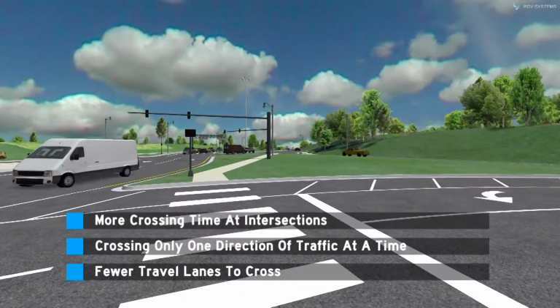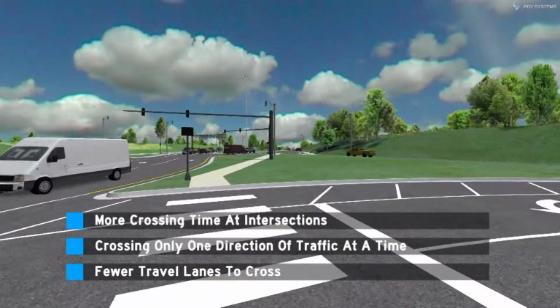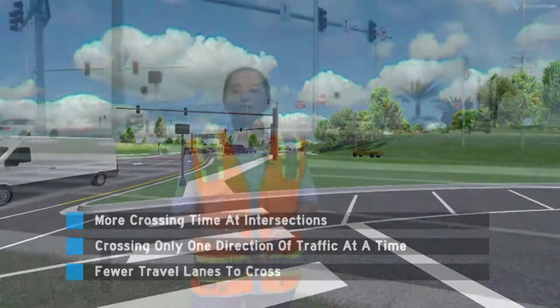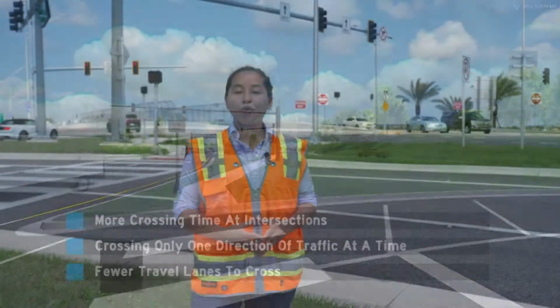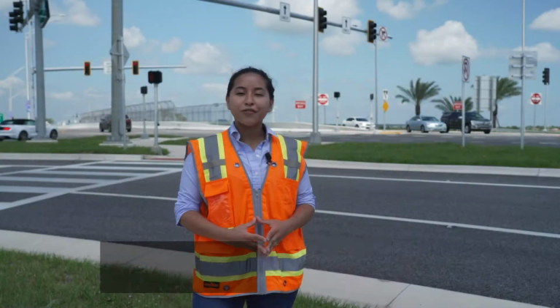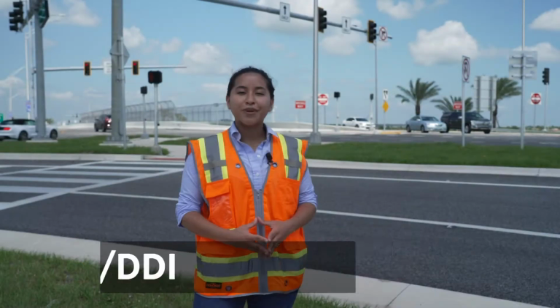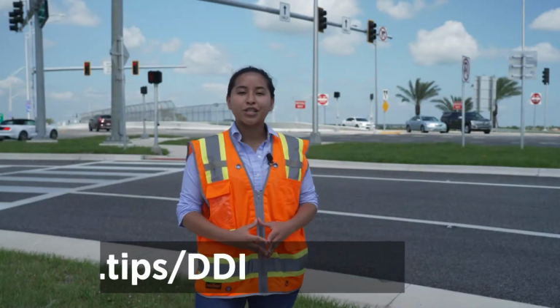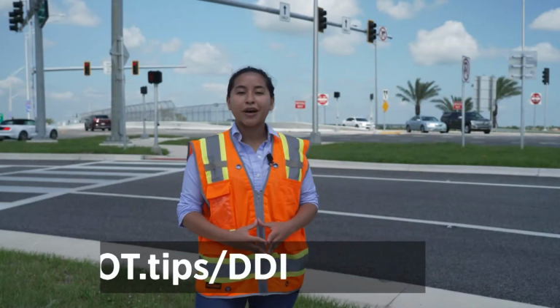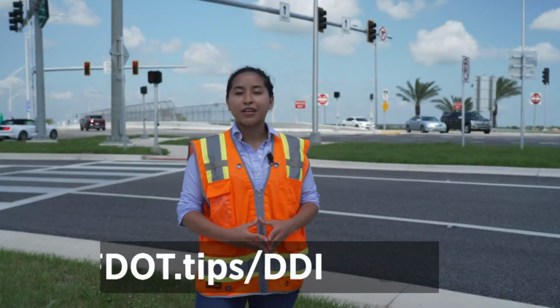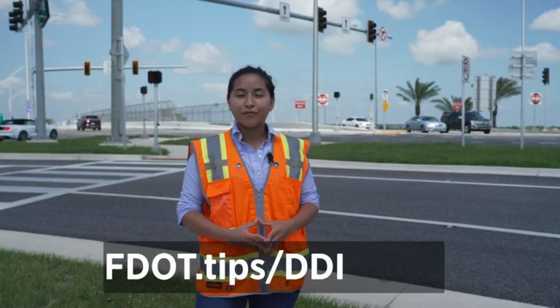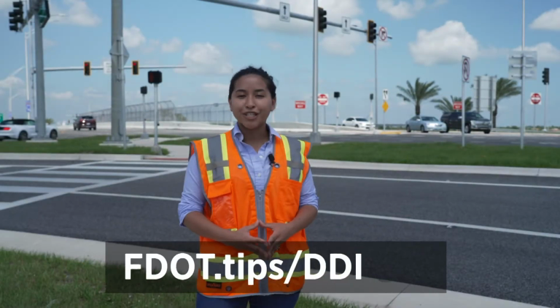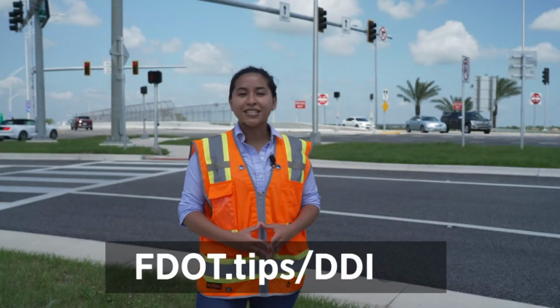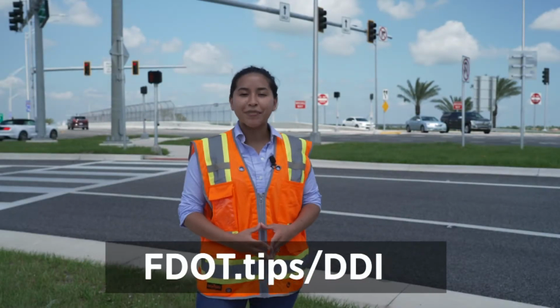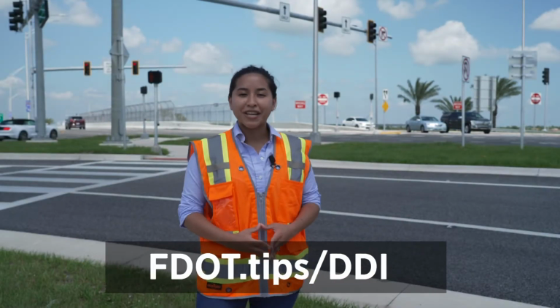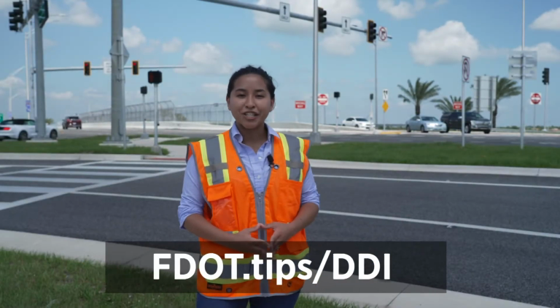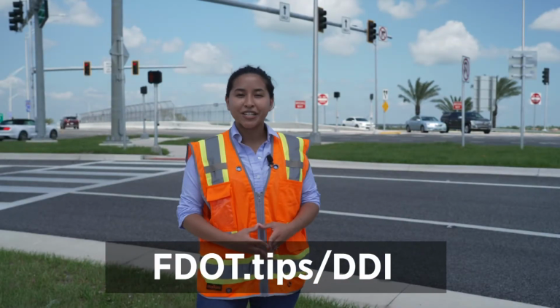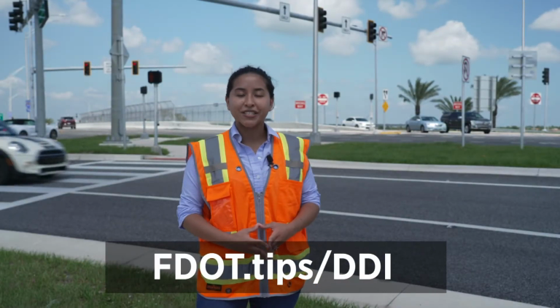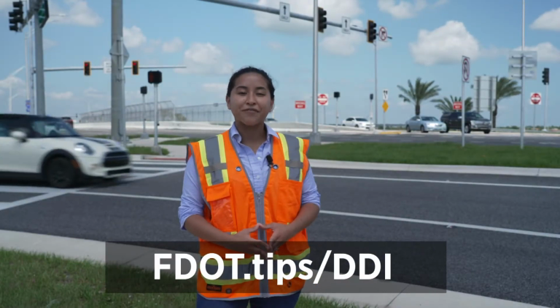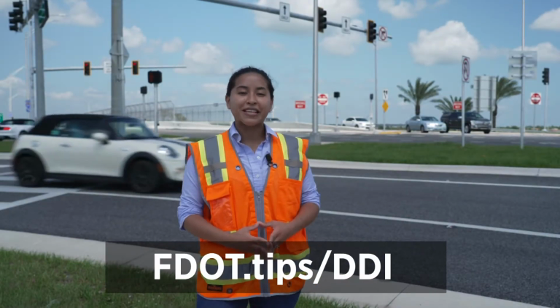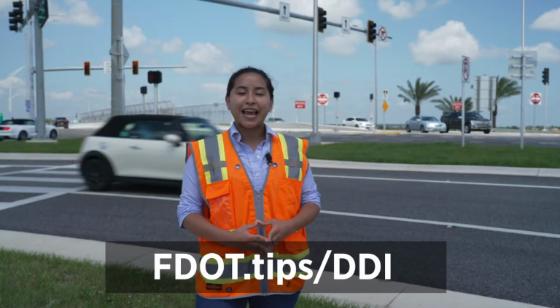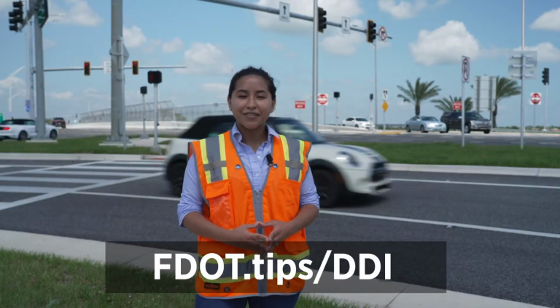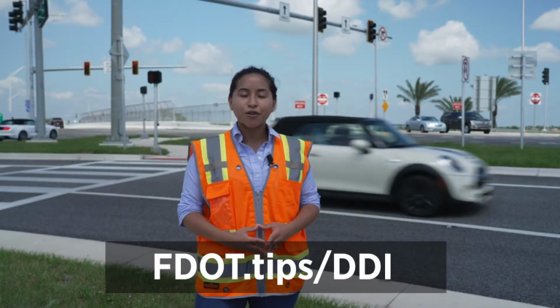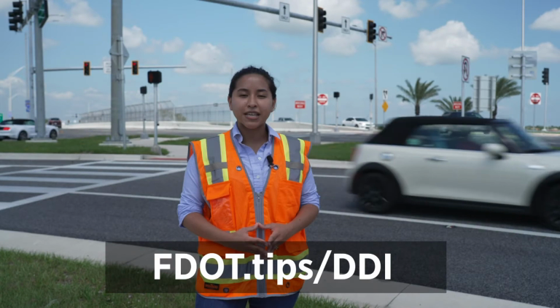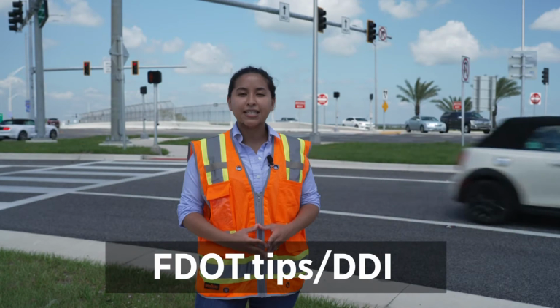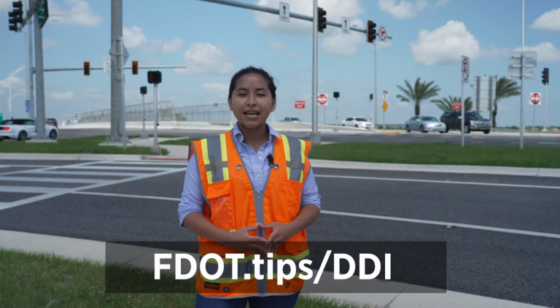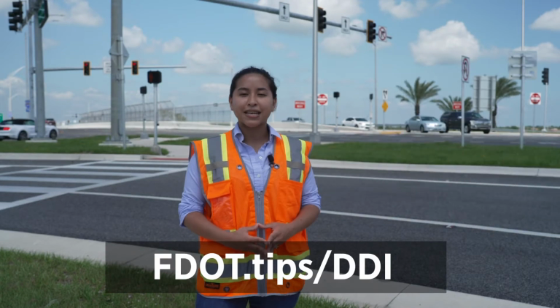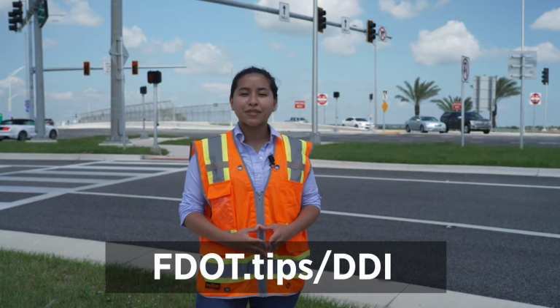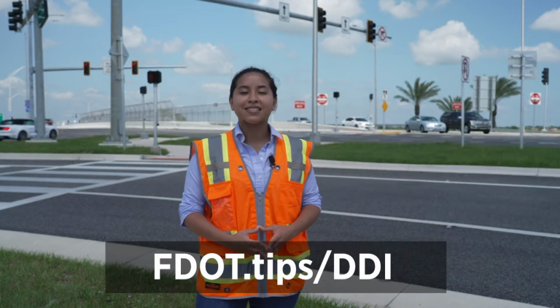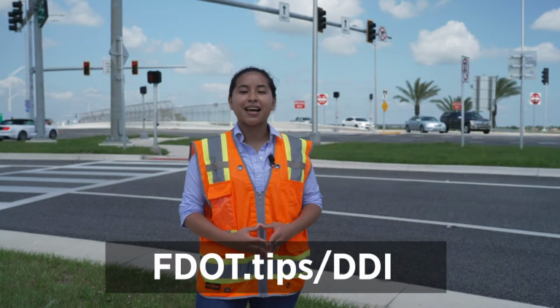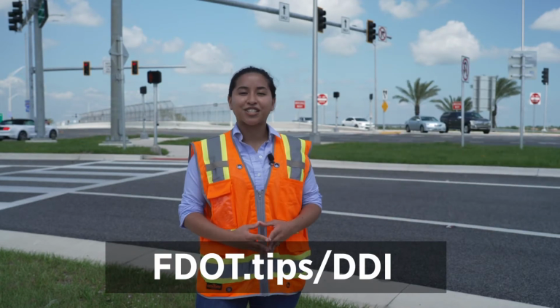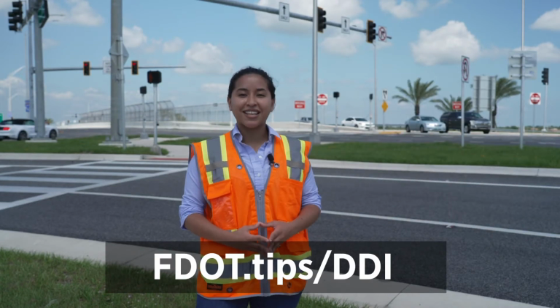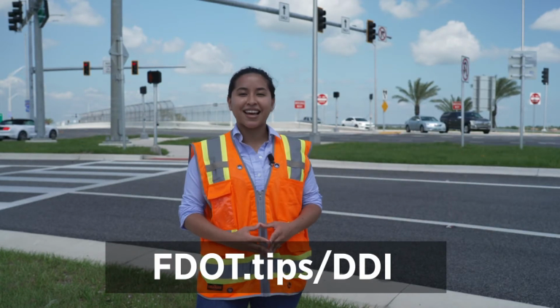For more information about Diverging Diamond Interchanges, visit fdot.tips.ddi.